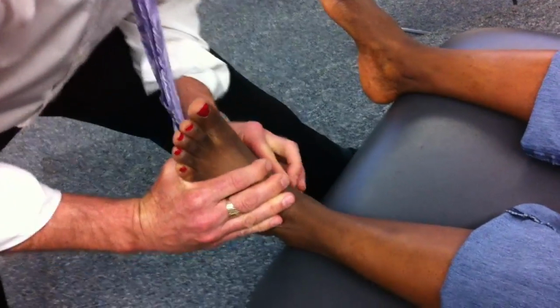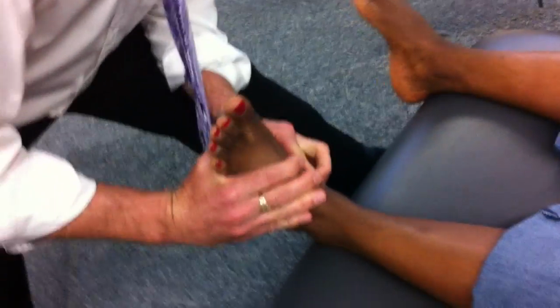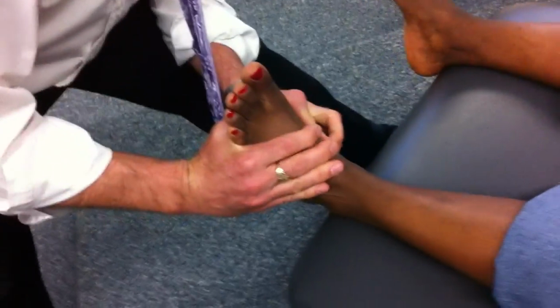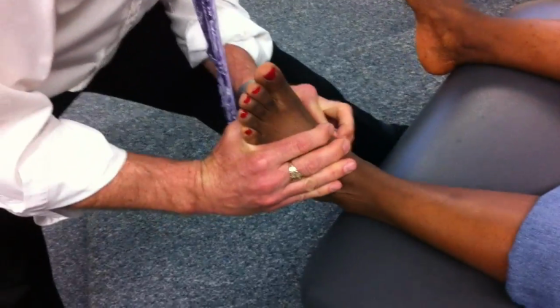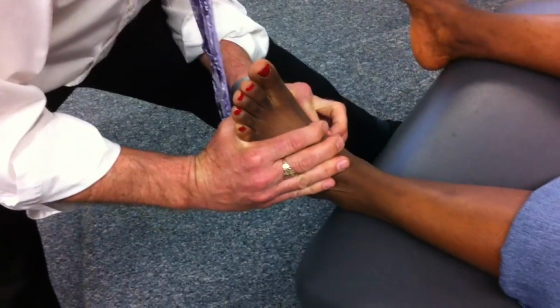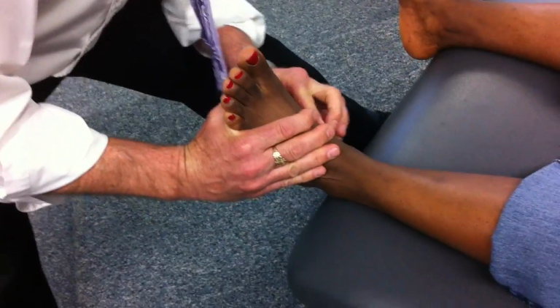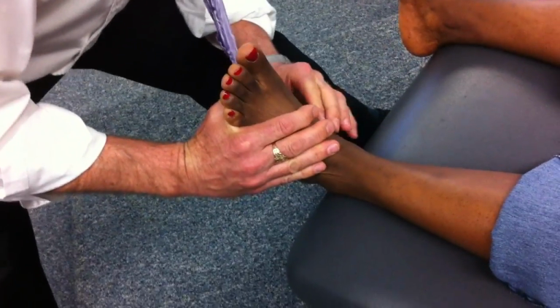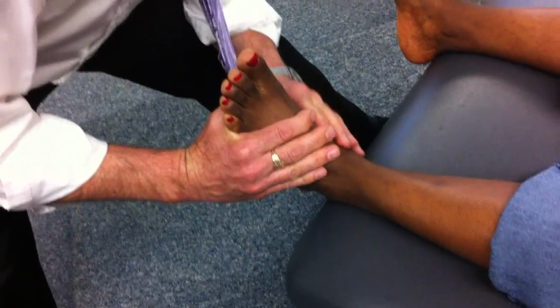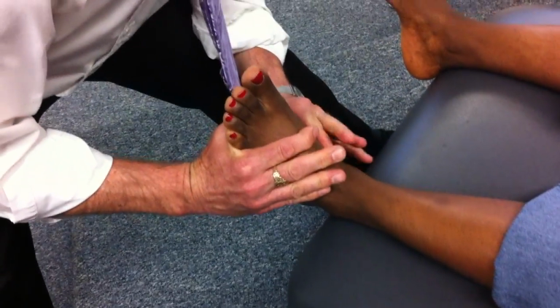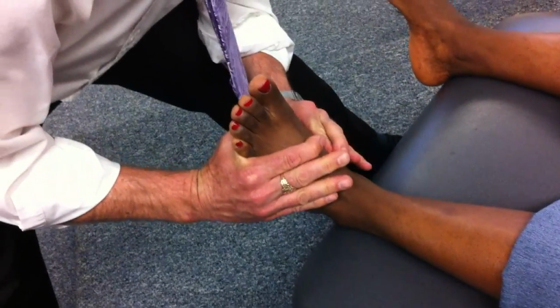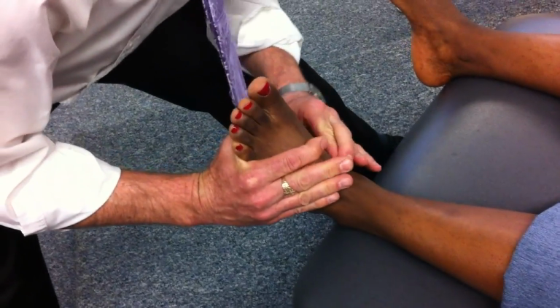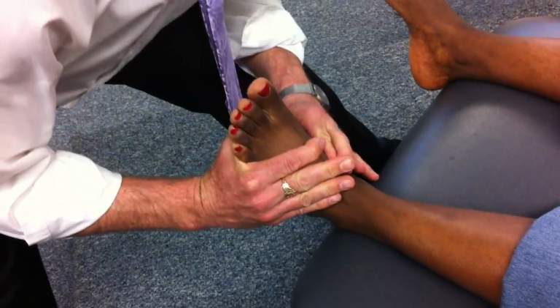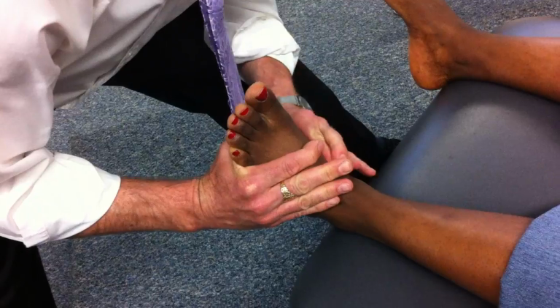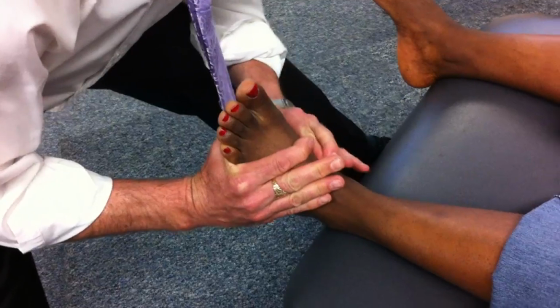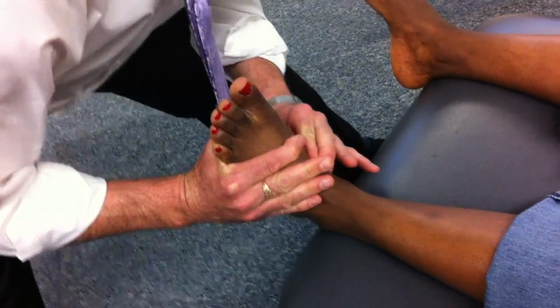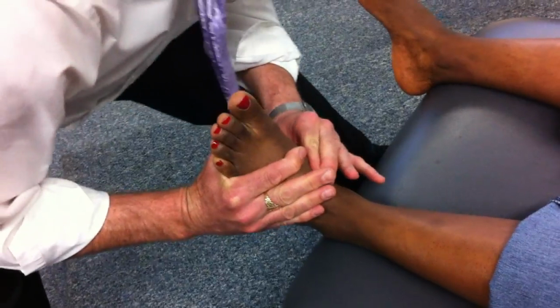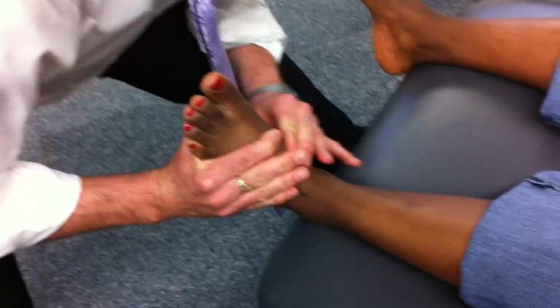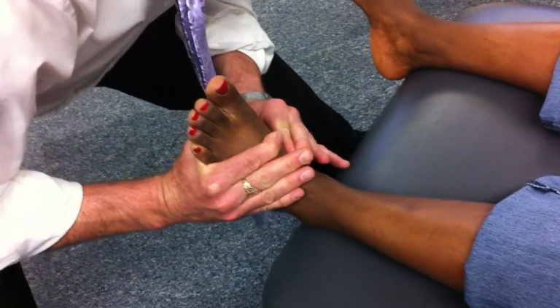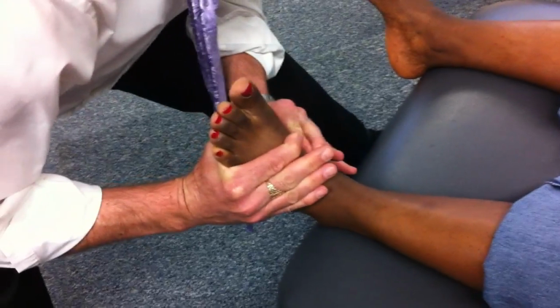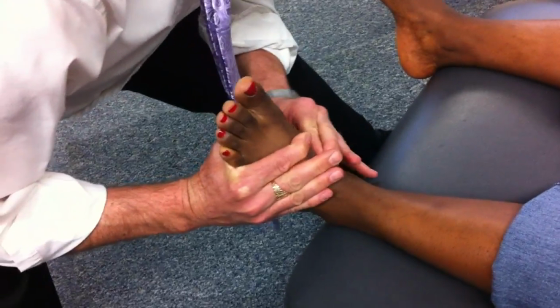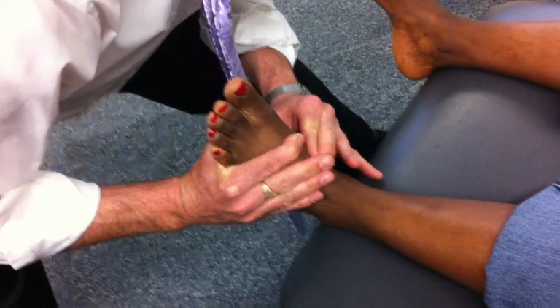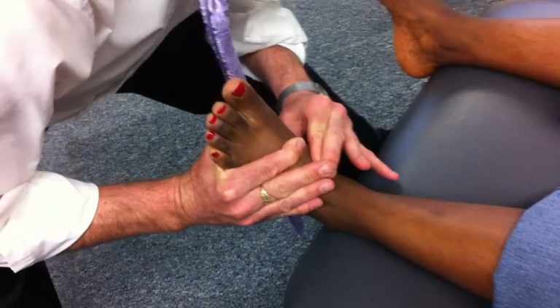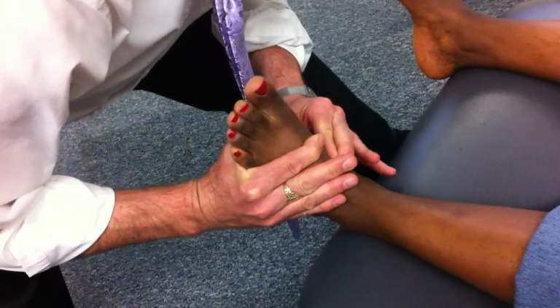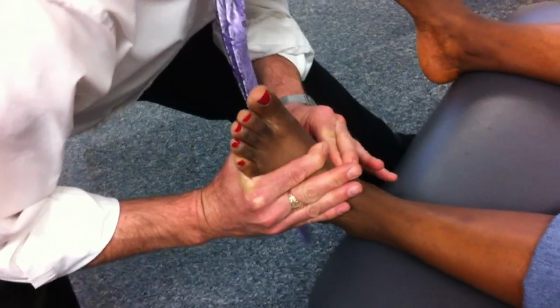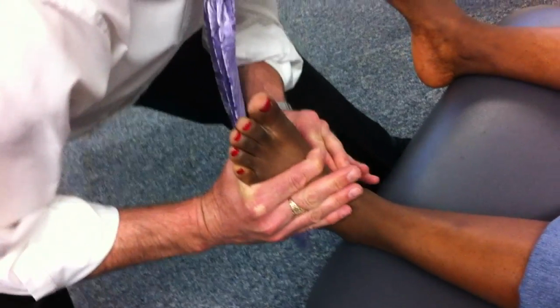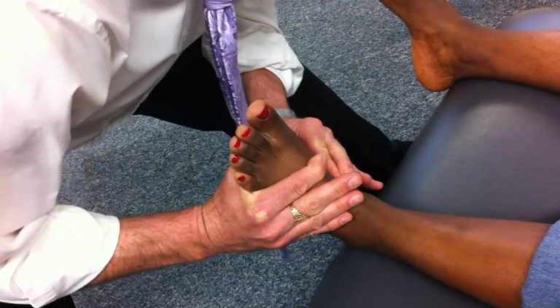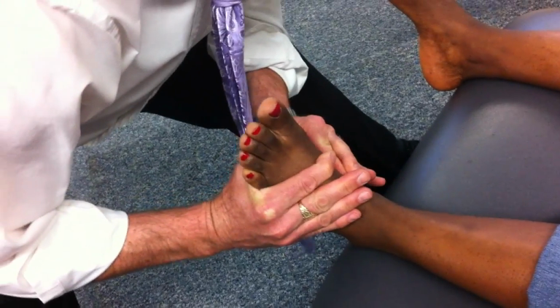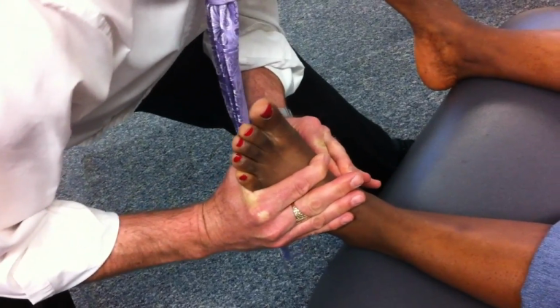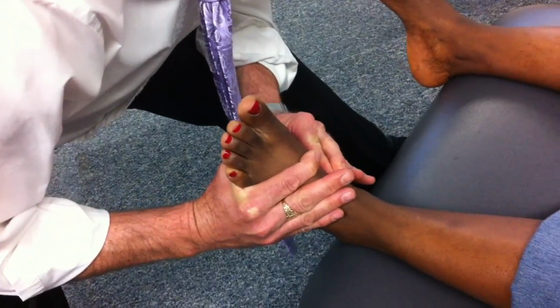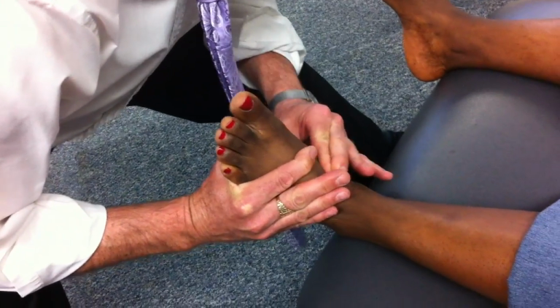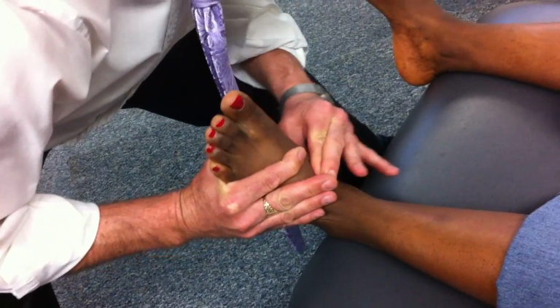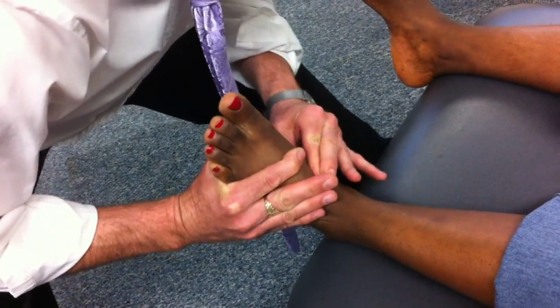I'll slide down one thumb width, or finger width, and I'll check her first cuneiform. Anything there? No.